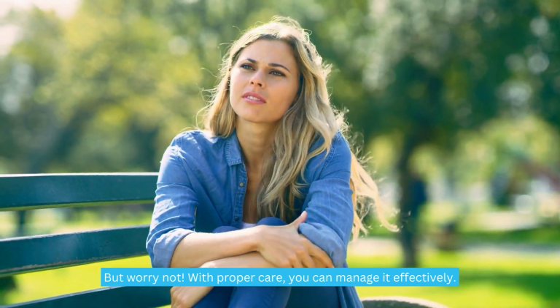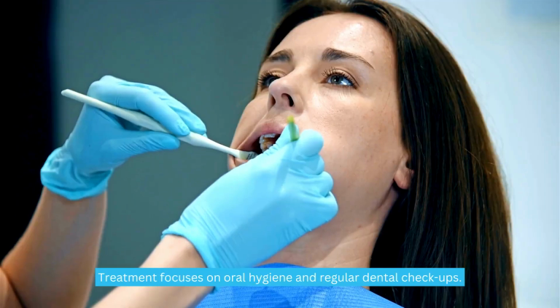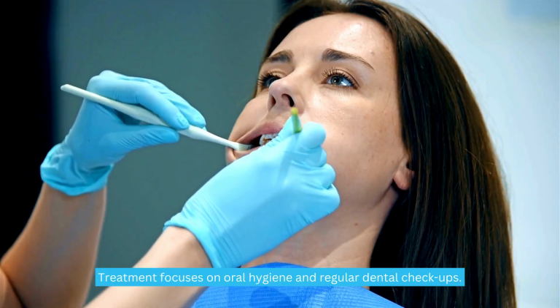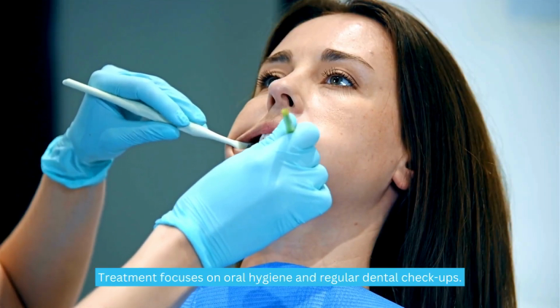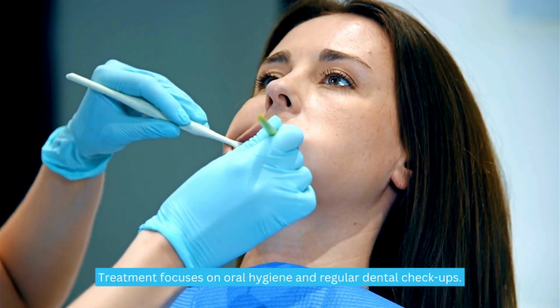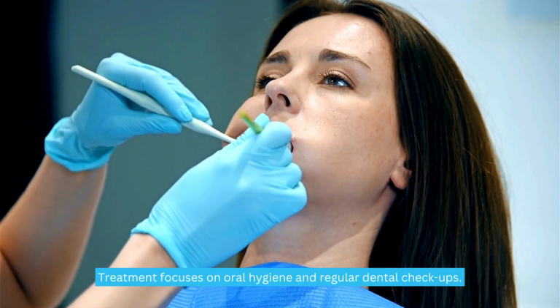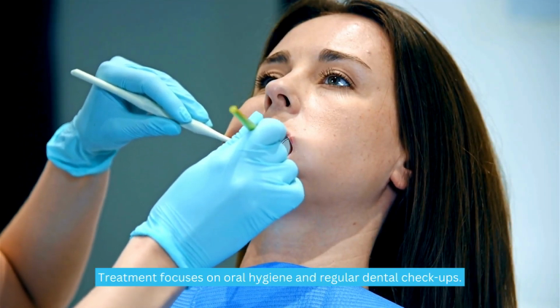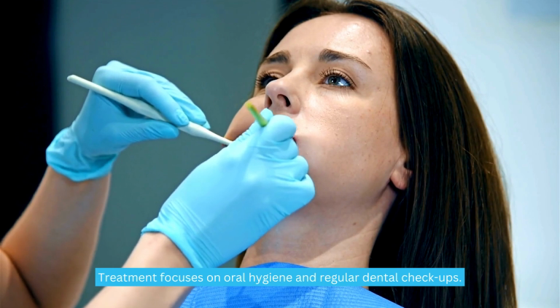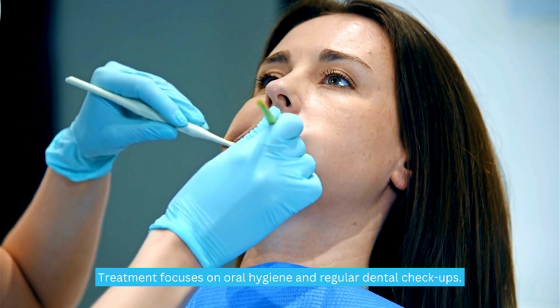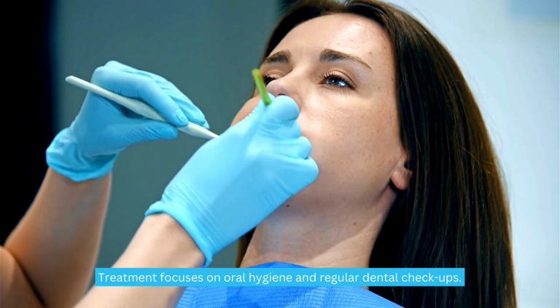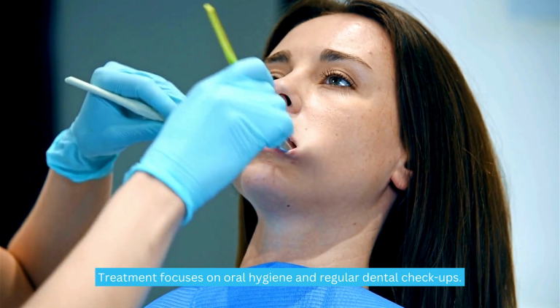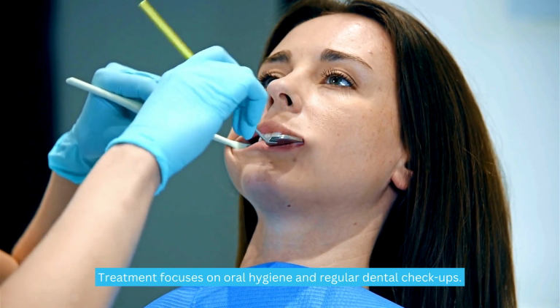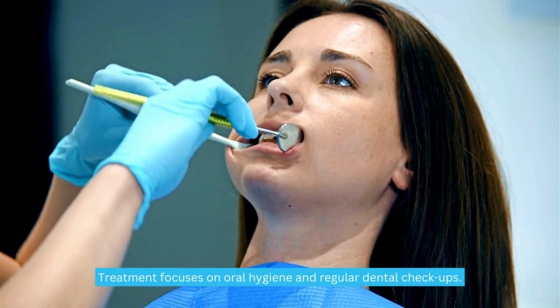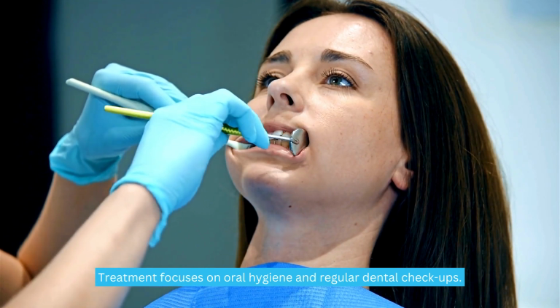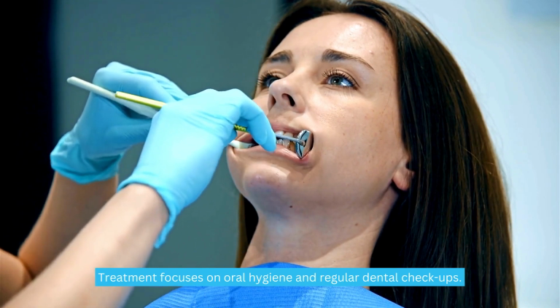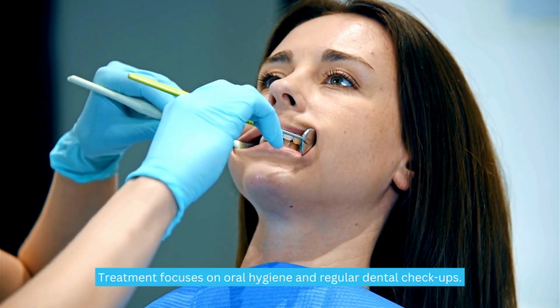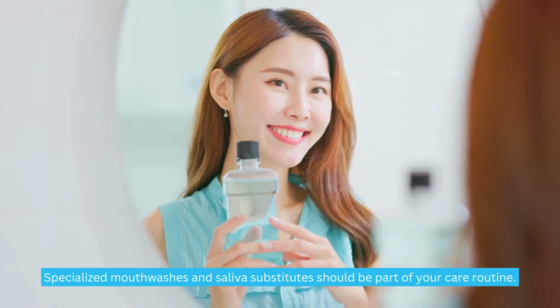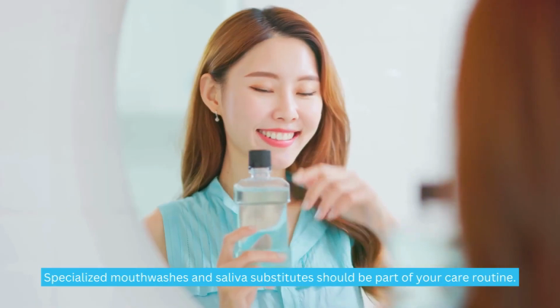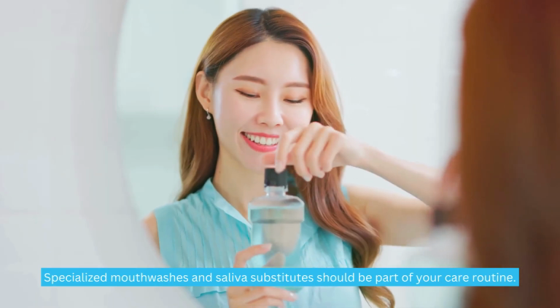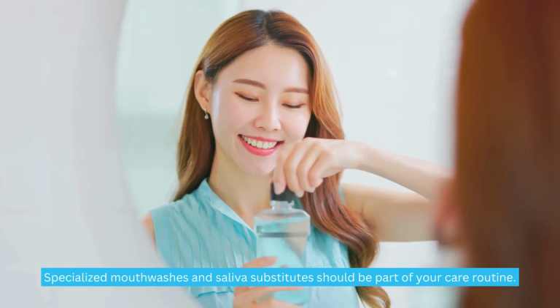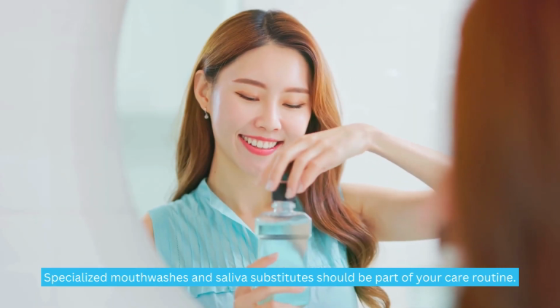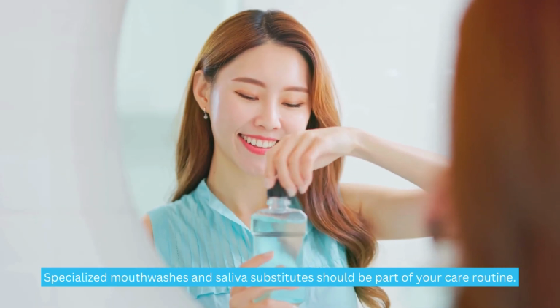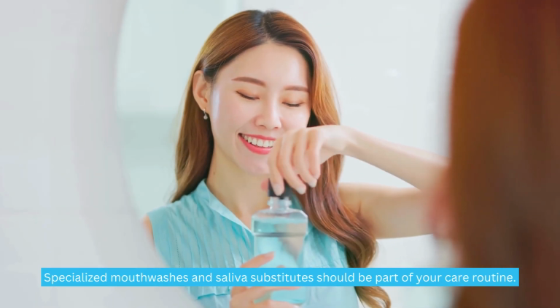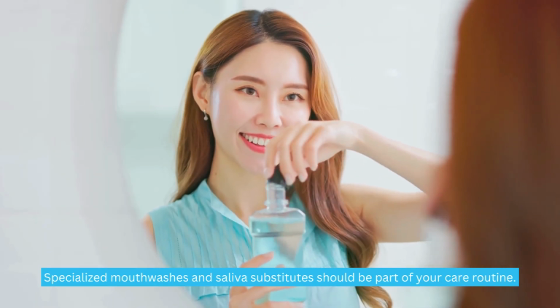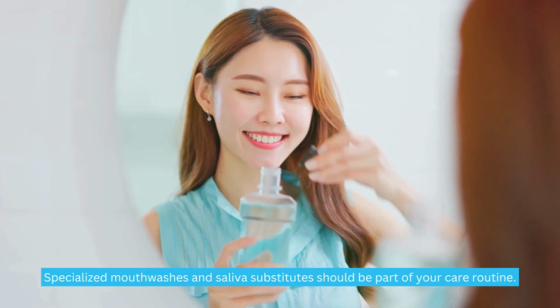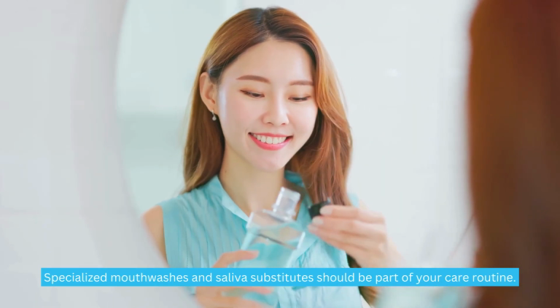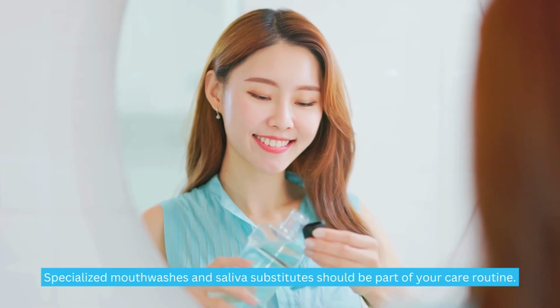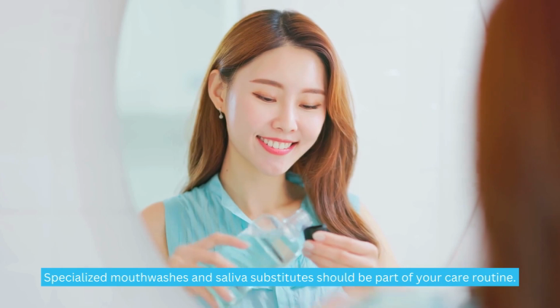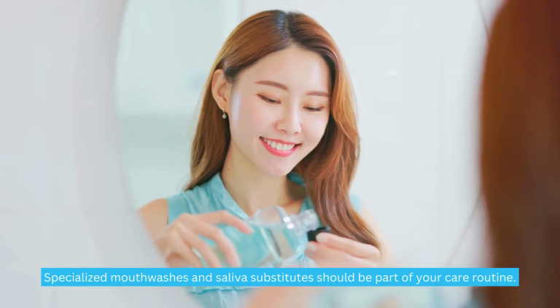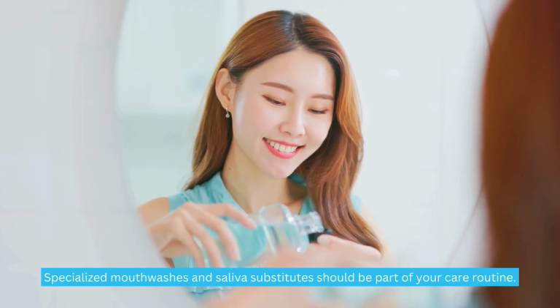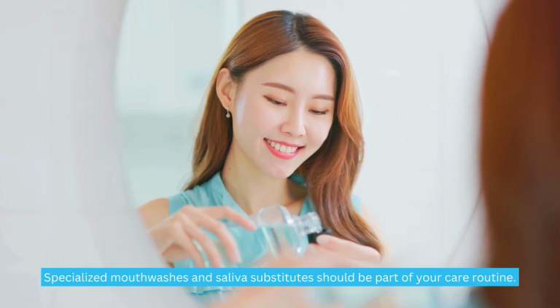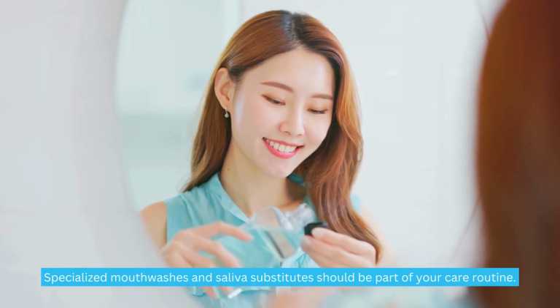Treatment focuses on oral hygiene and regular dental checkups. Specialized mouthwashes and saliva substitutes should be part of your care routine.